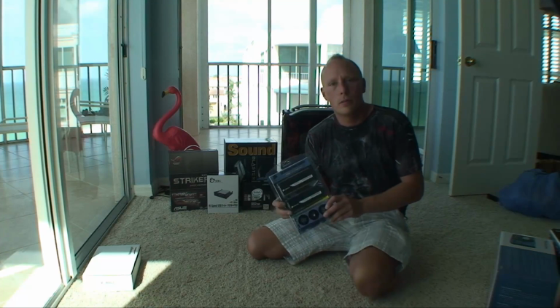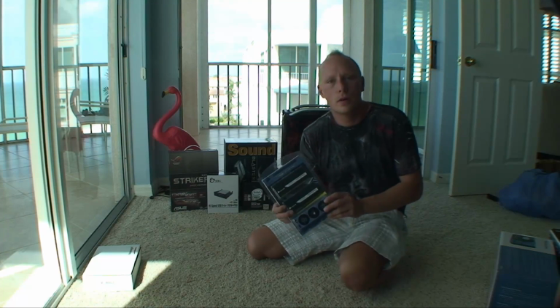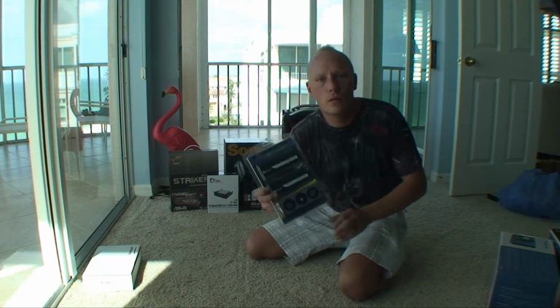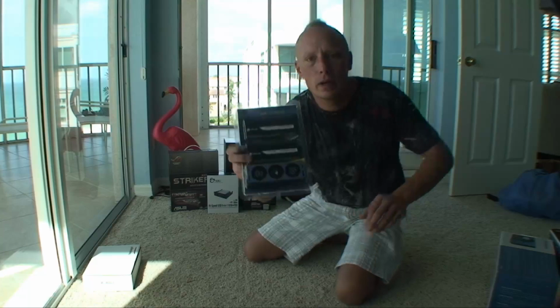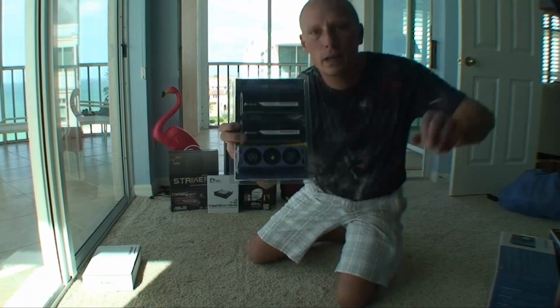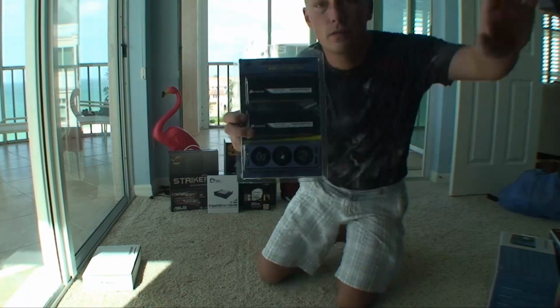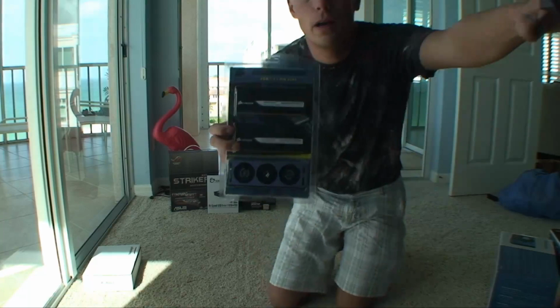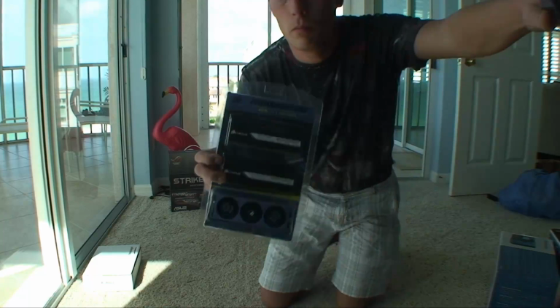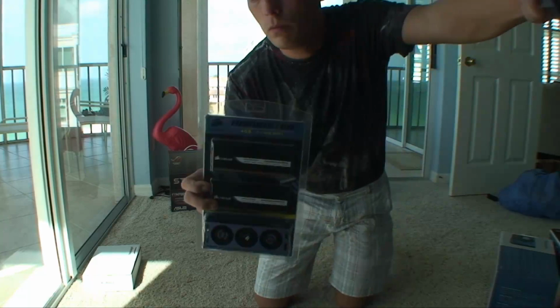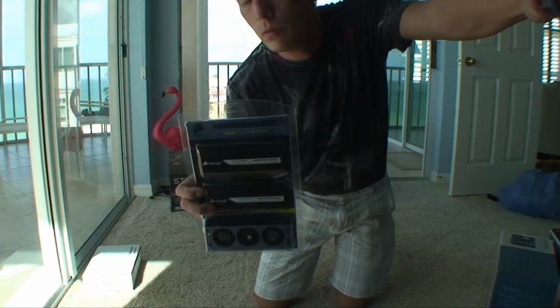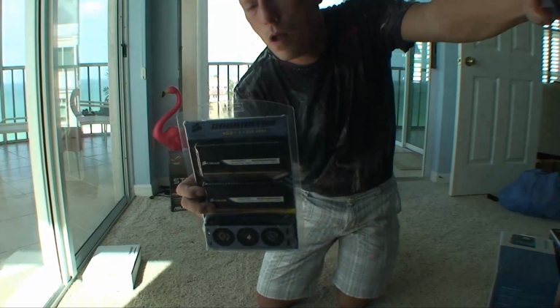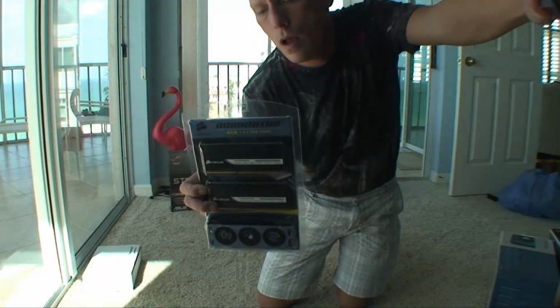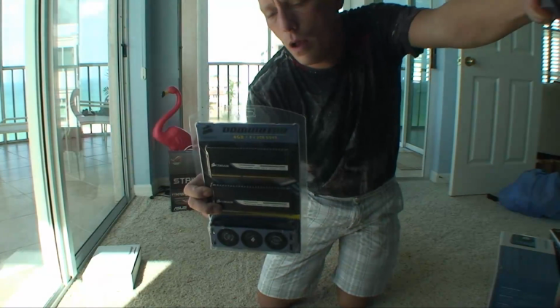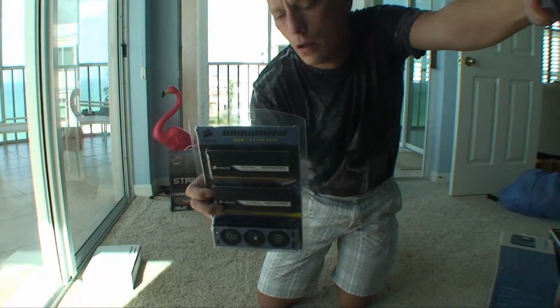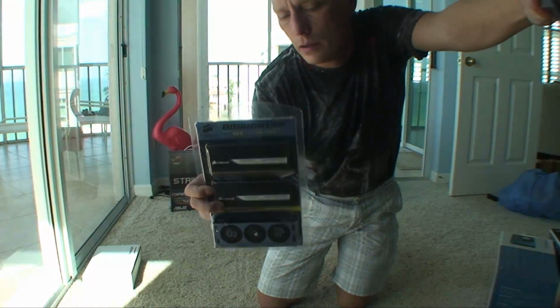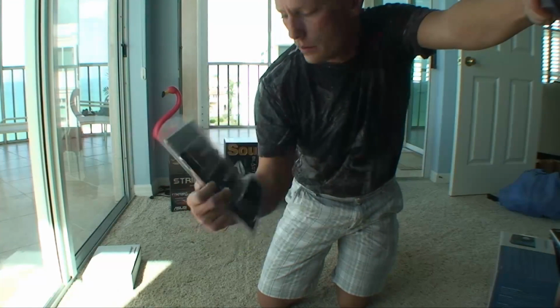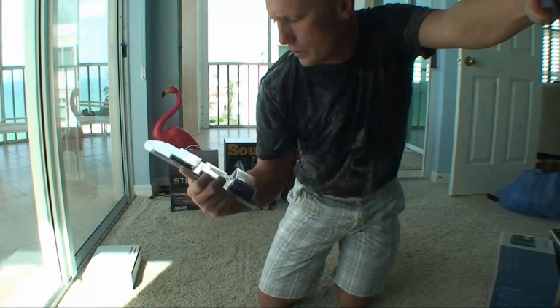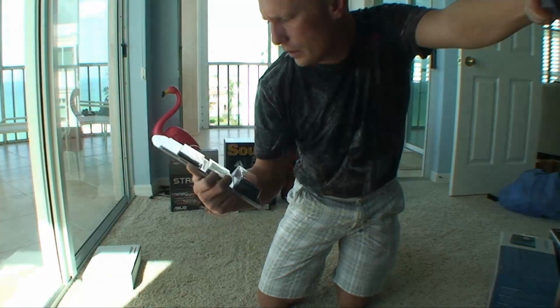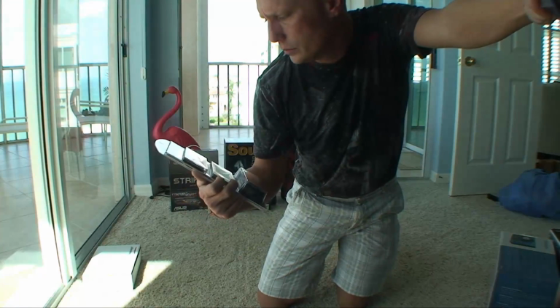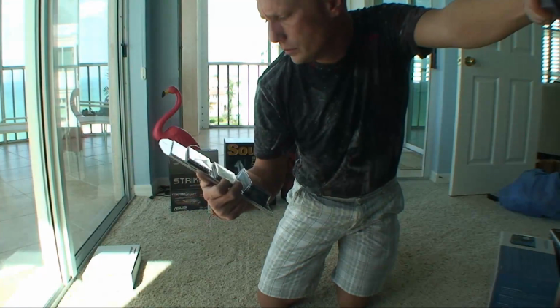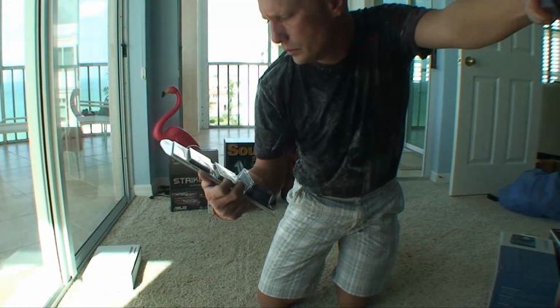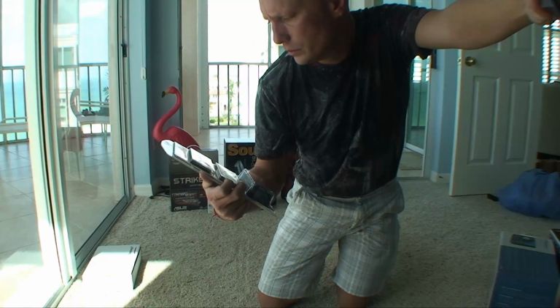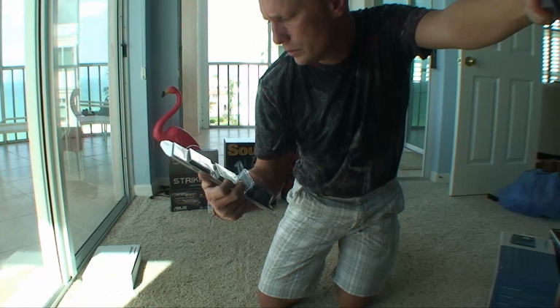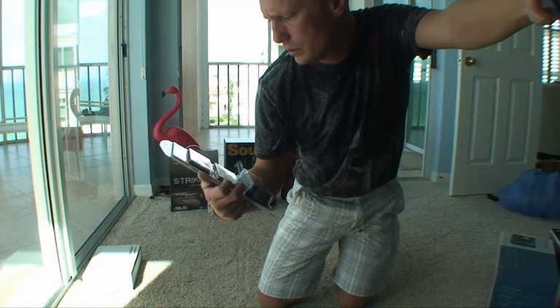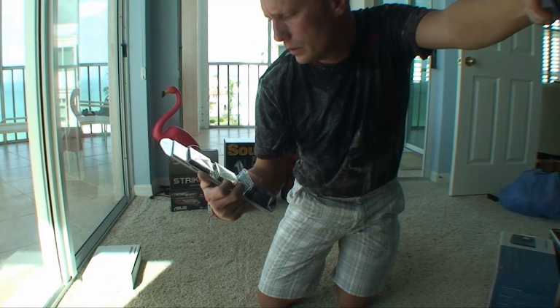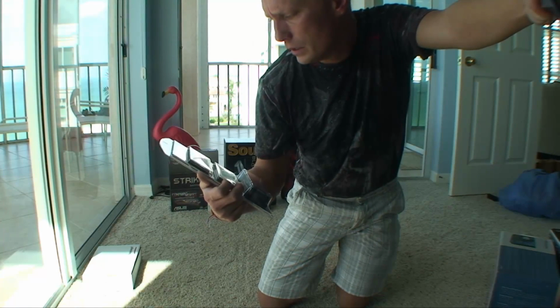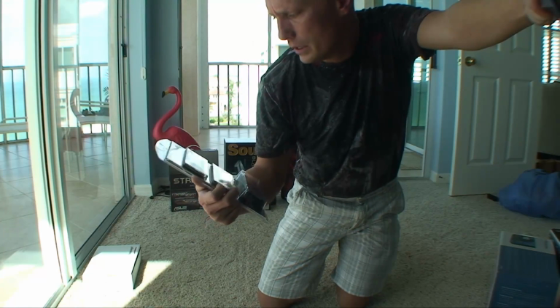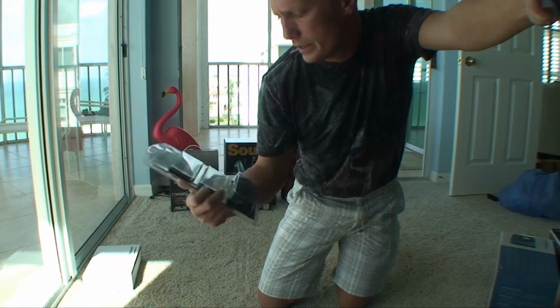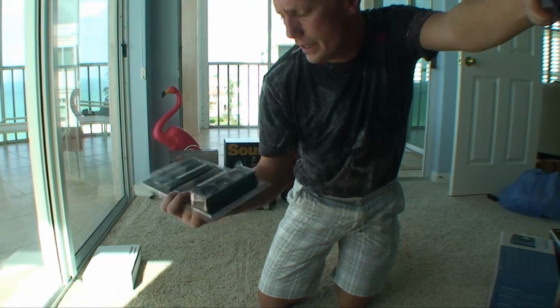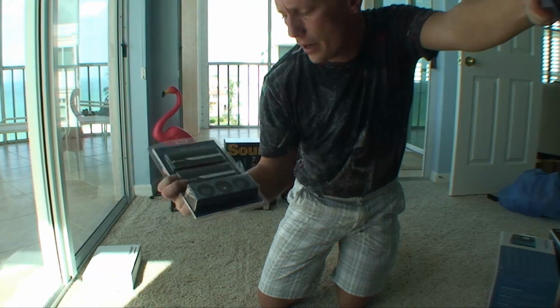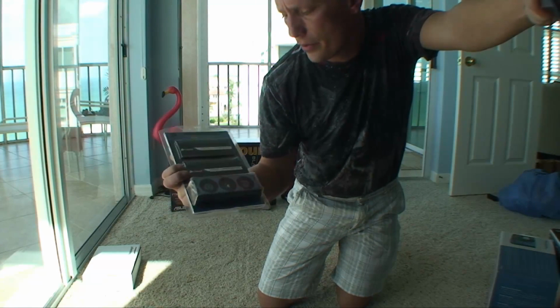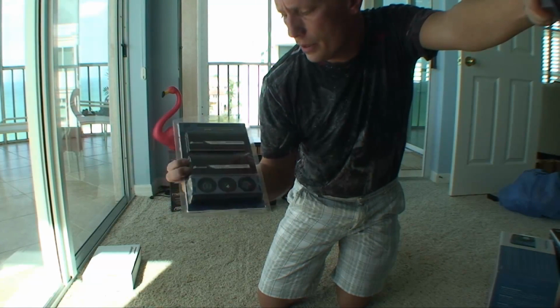On this machine I'm going to put in 4 gigs of RAM. This is DDR3.